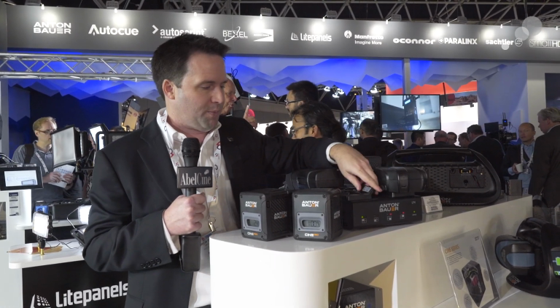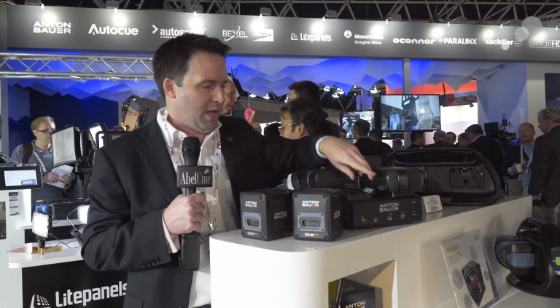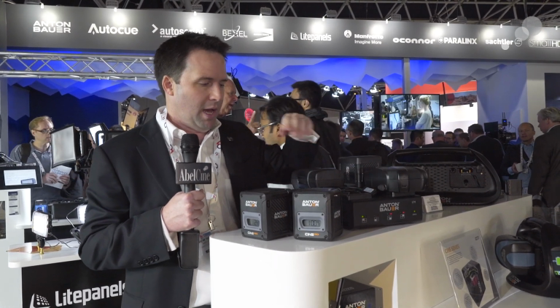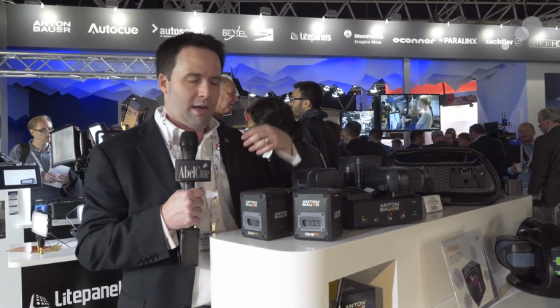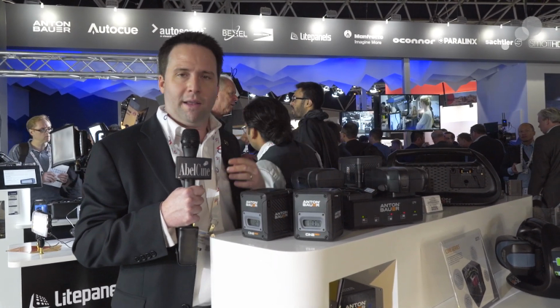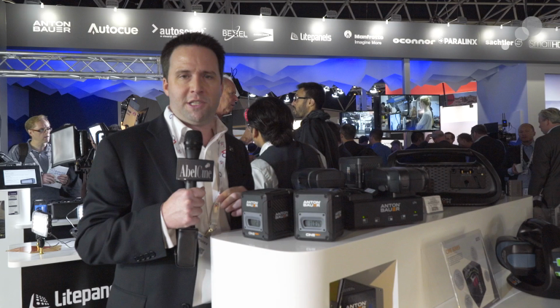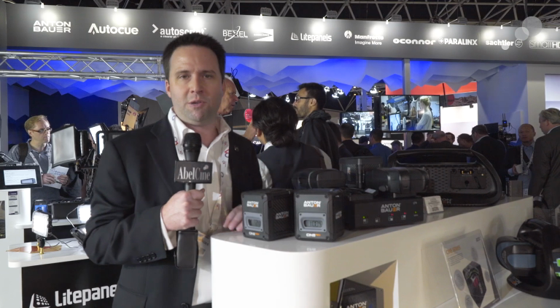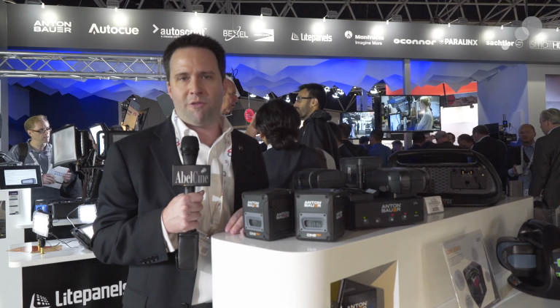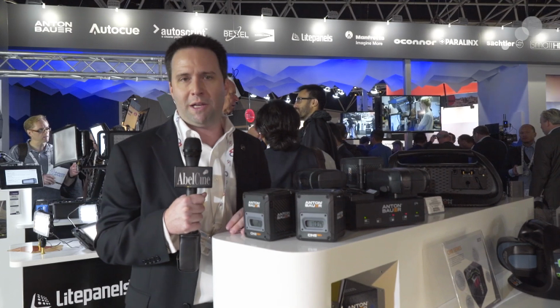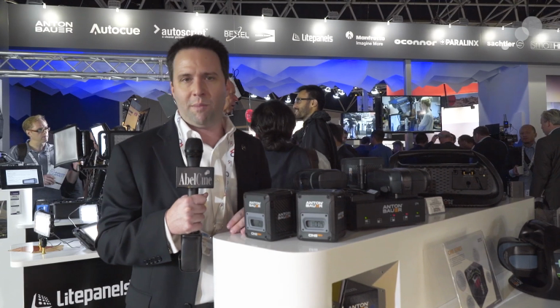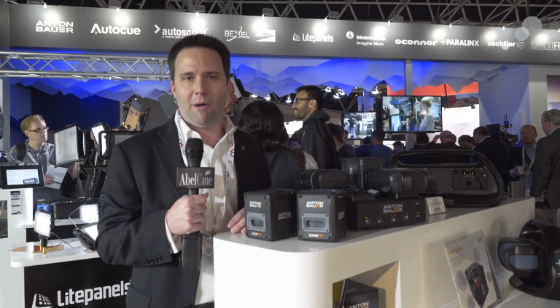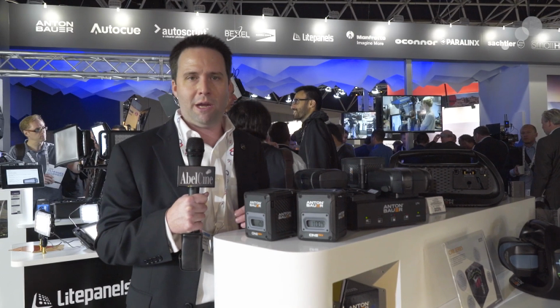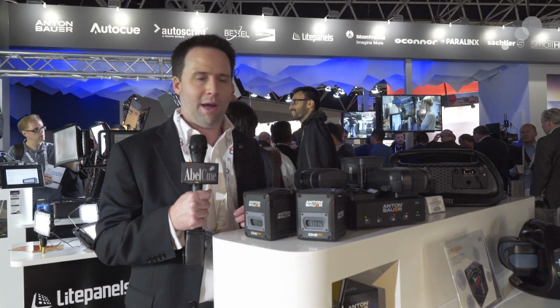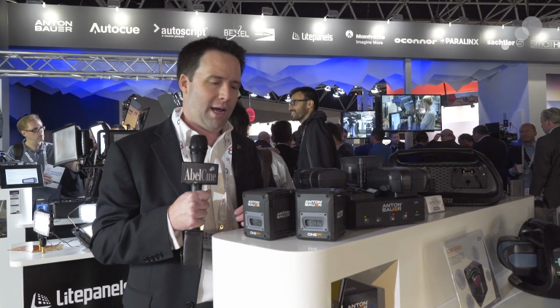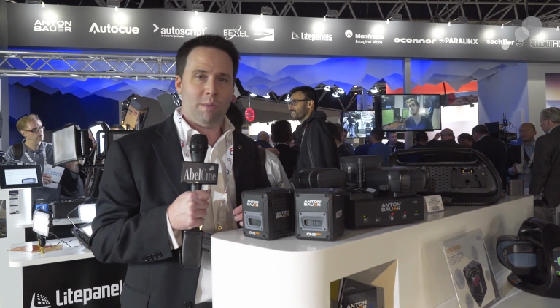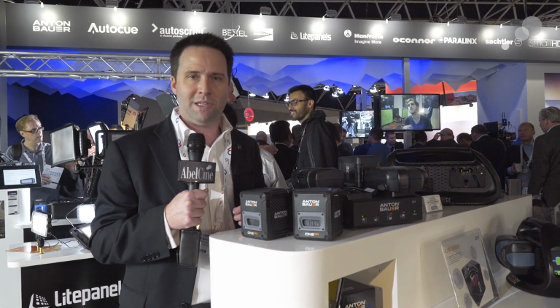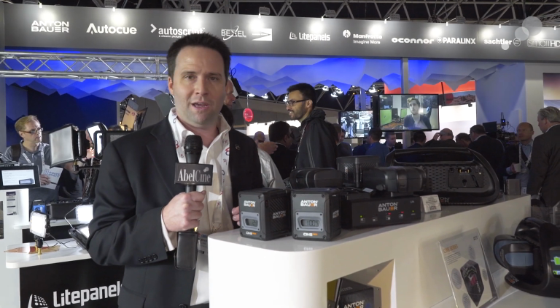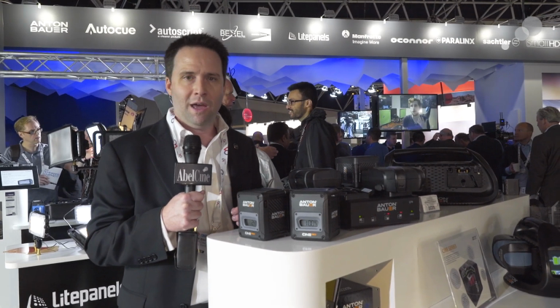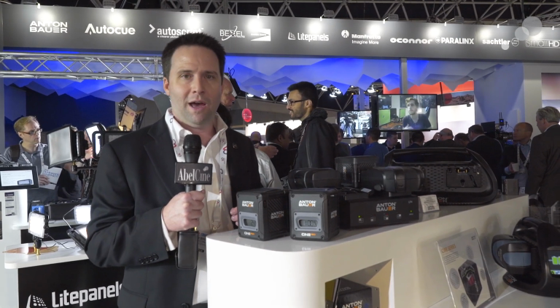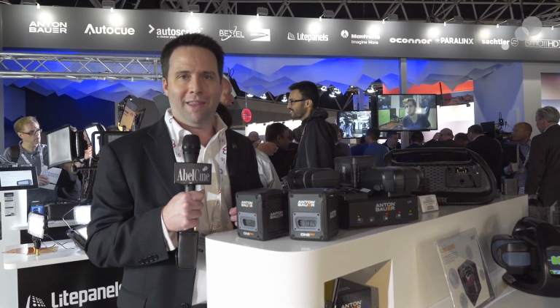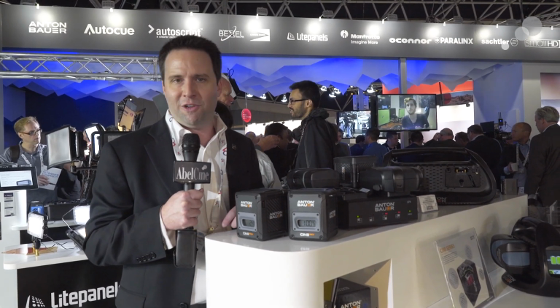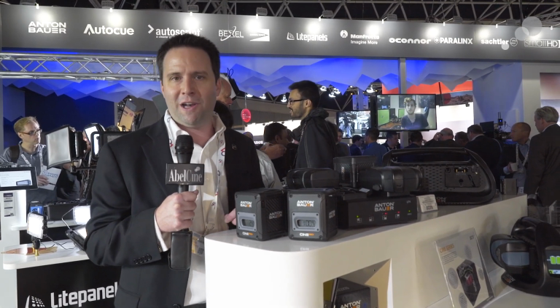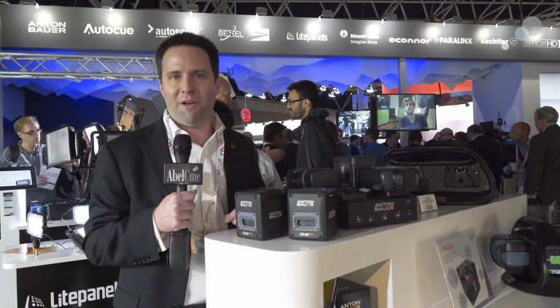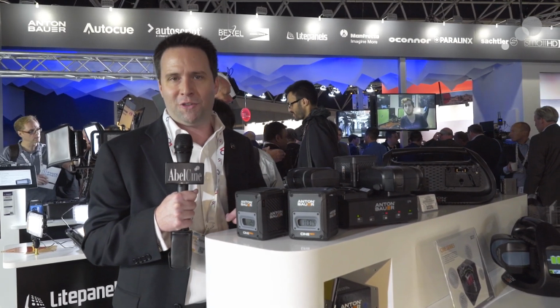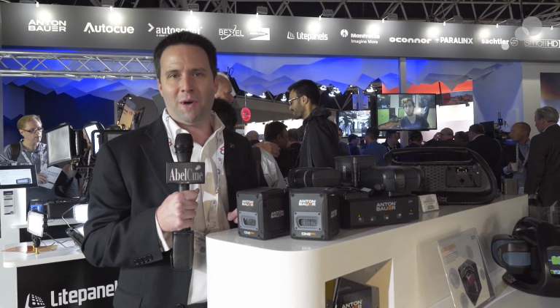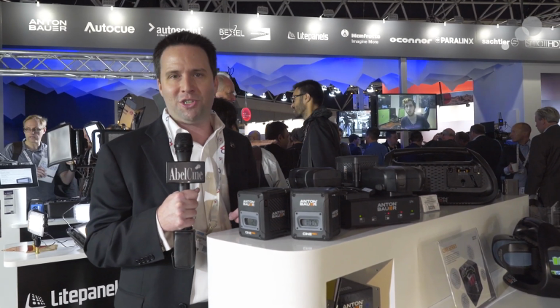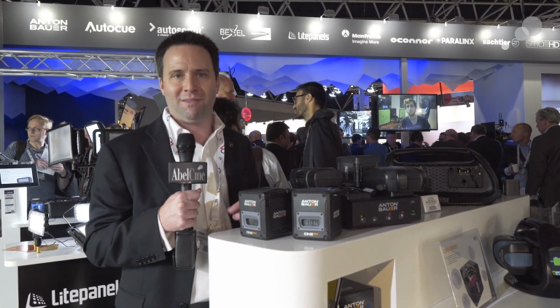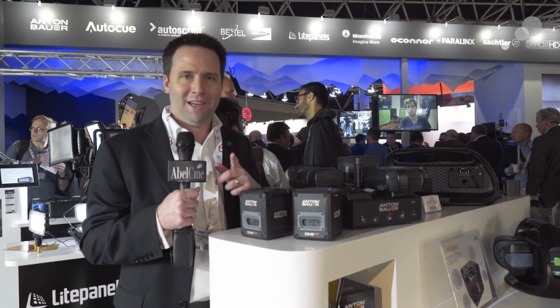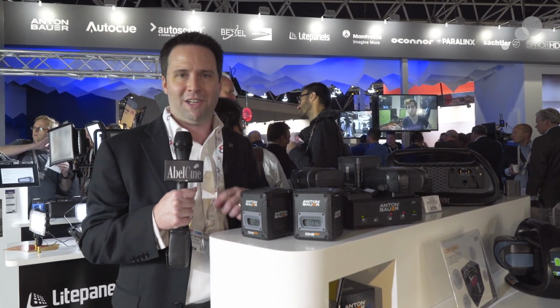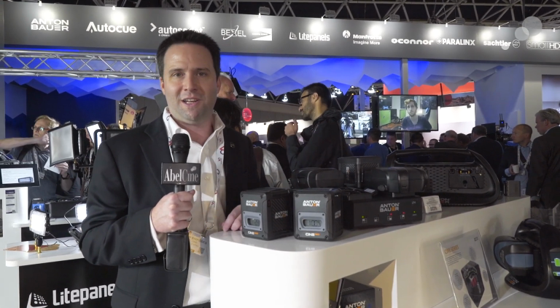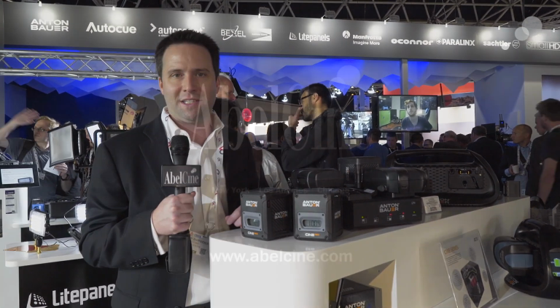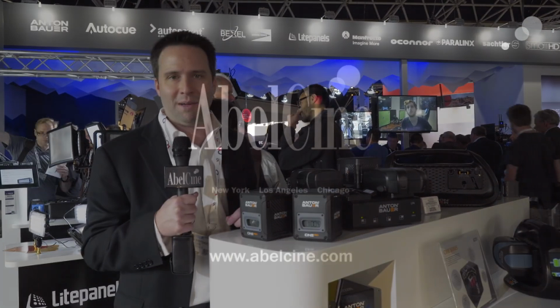So lots of new stuff from Anton Bauer here at IBC. That's it for now. Thanks for watching, and I'll see you next time.